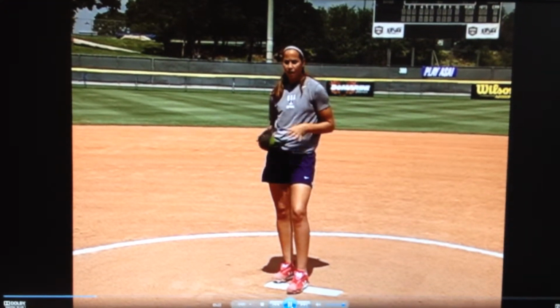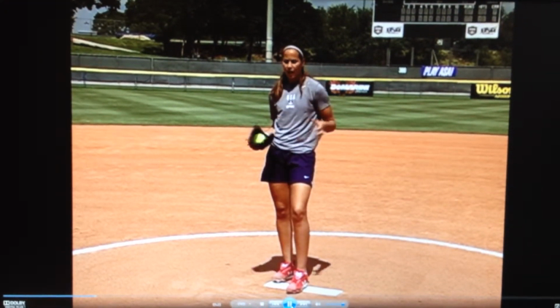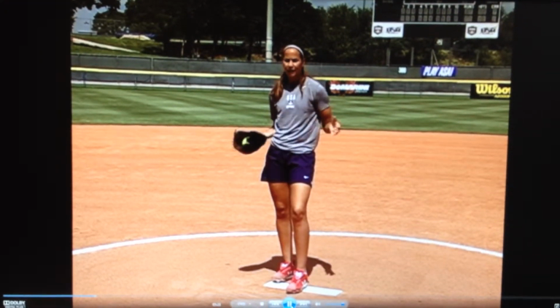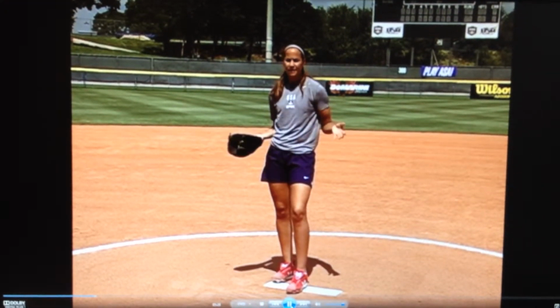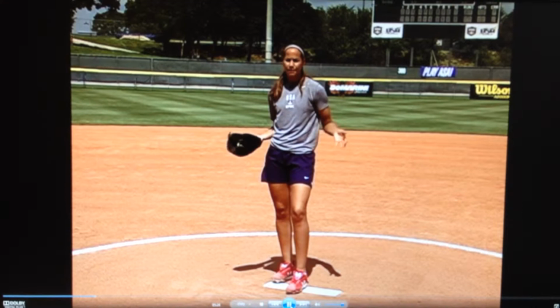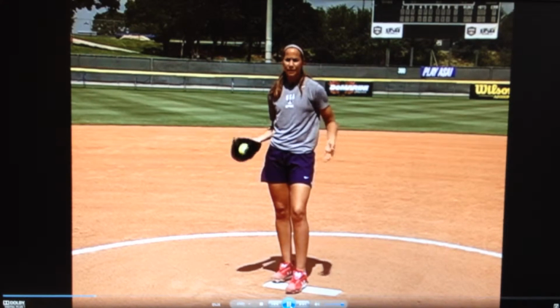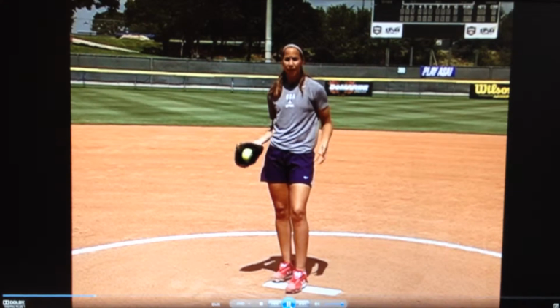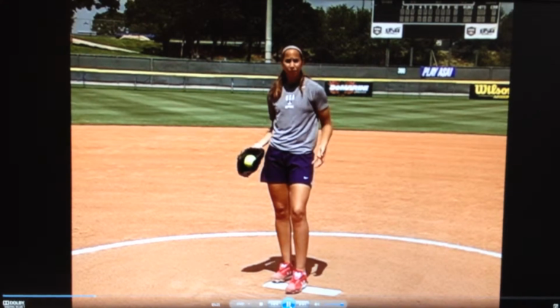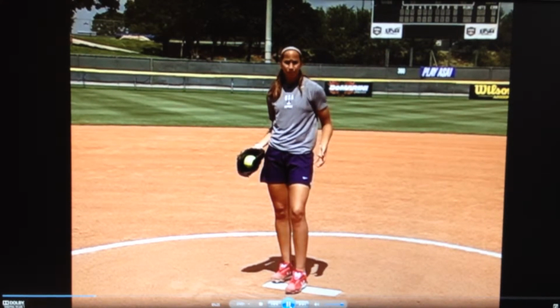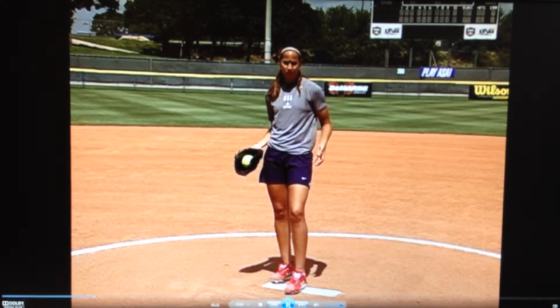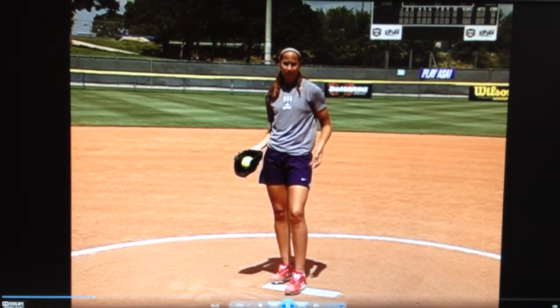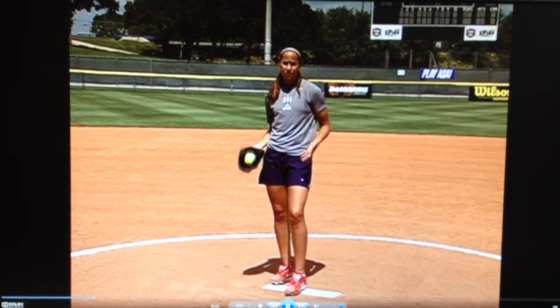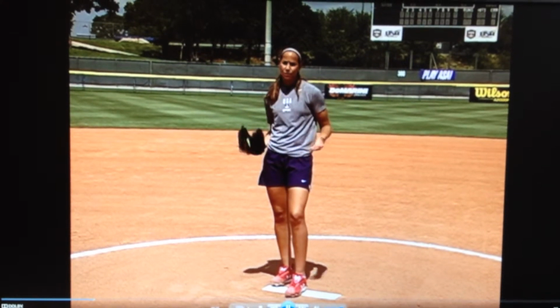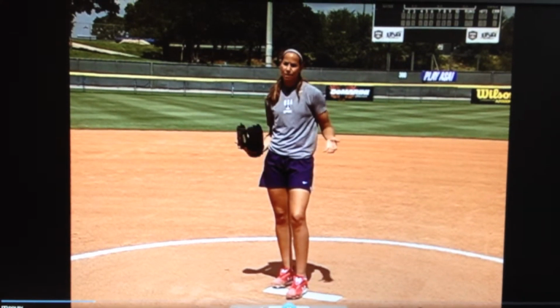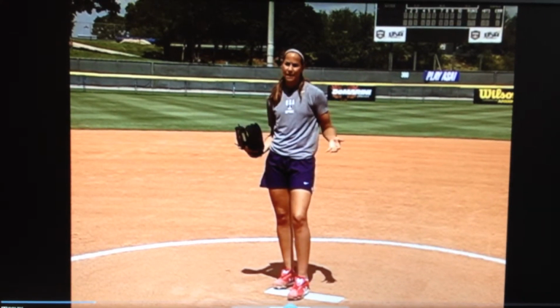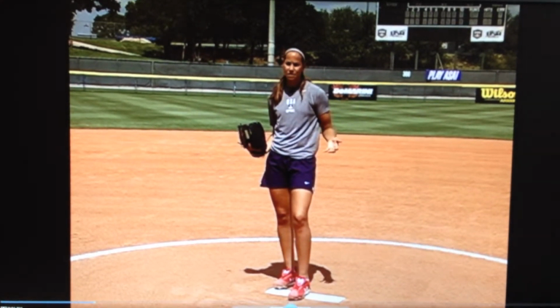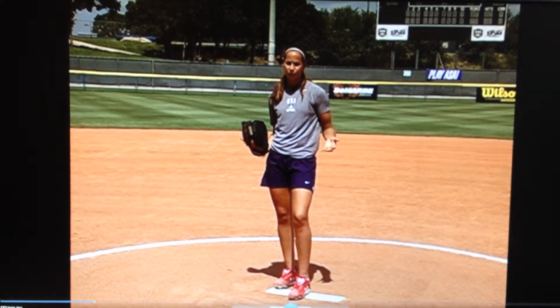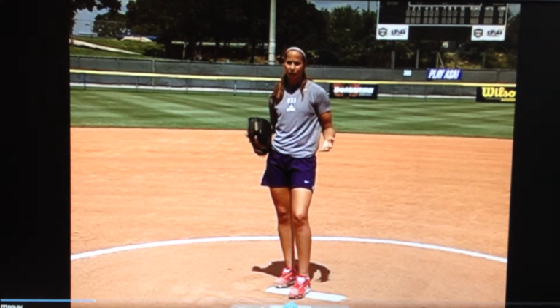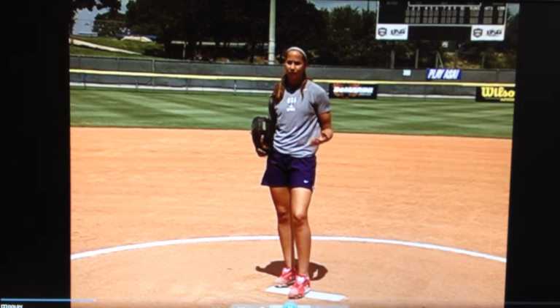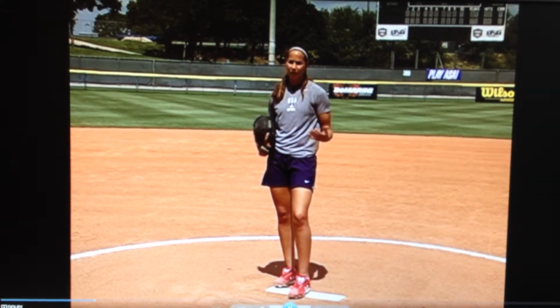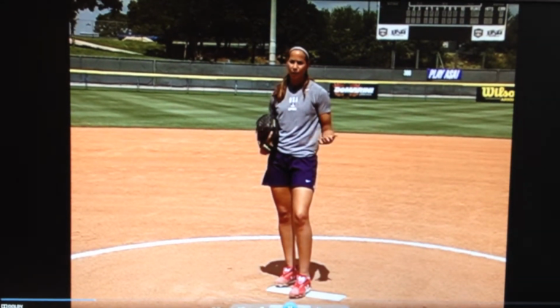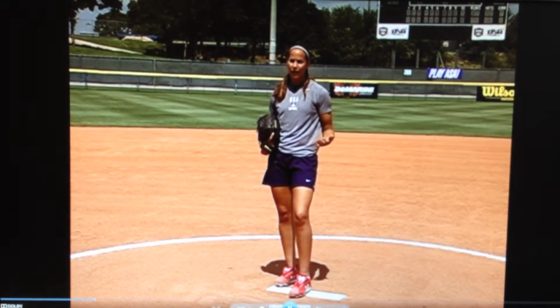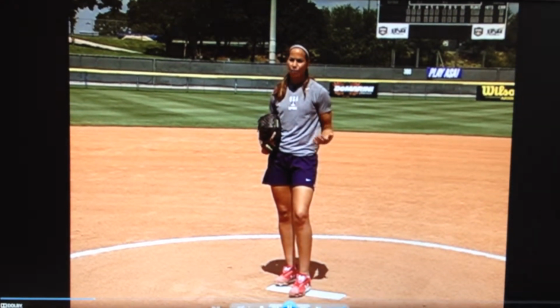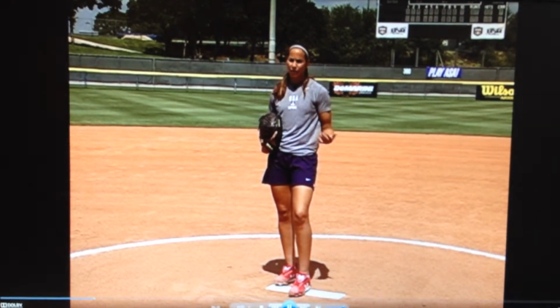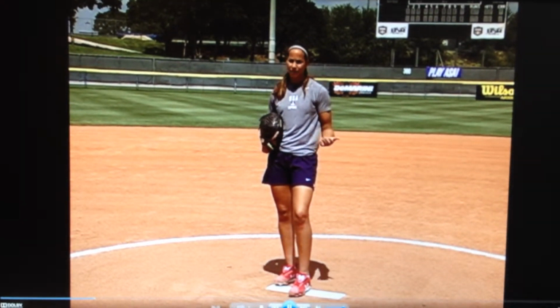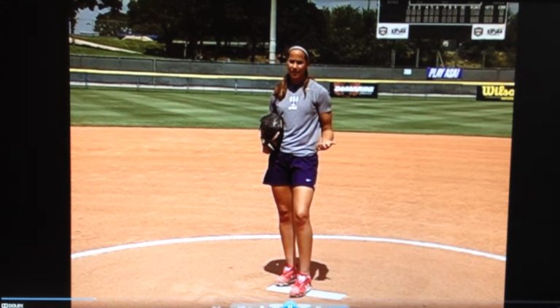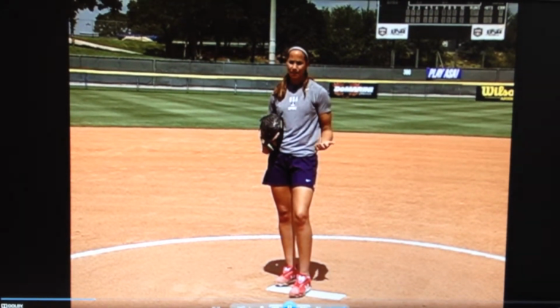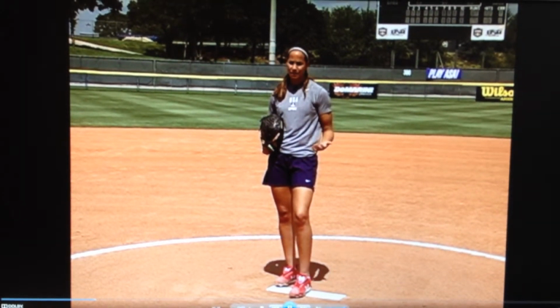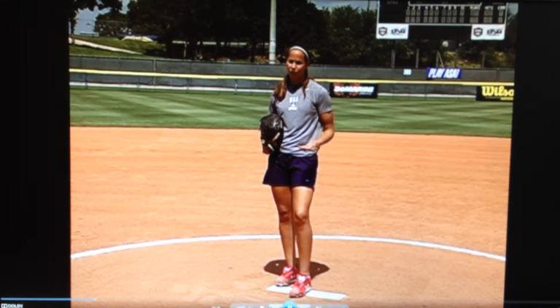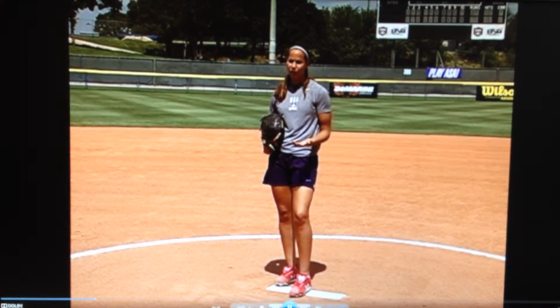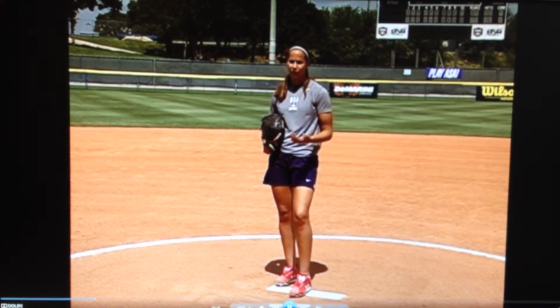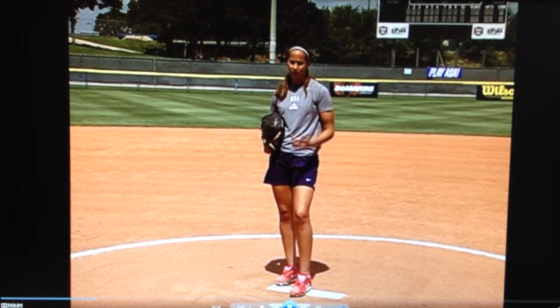I like to be in a comfortable stance with my hands apart, that way I'm ready to take my signal and go.